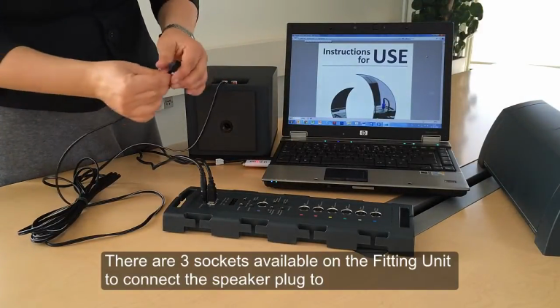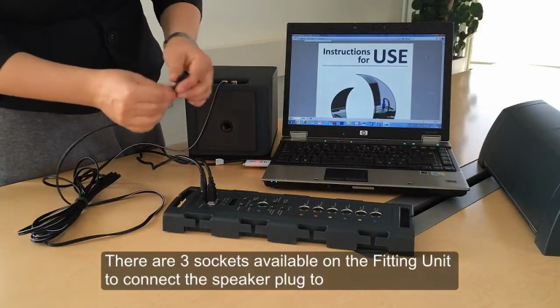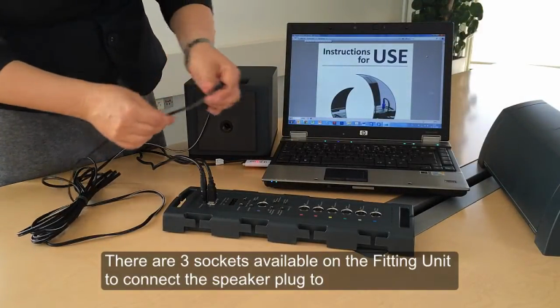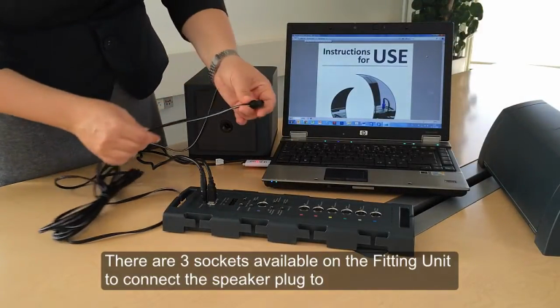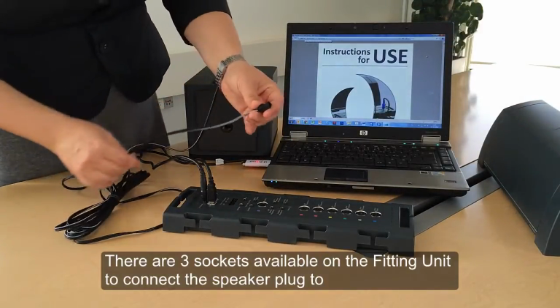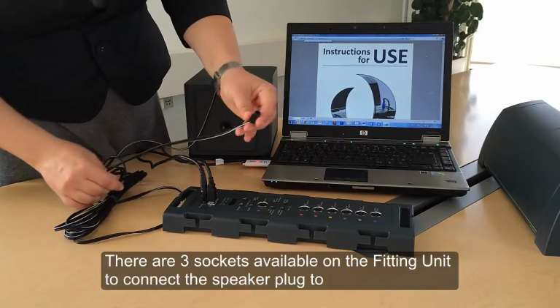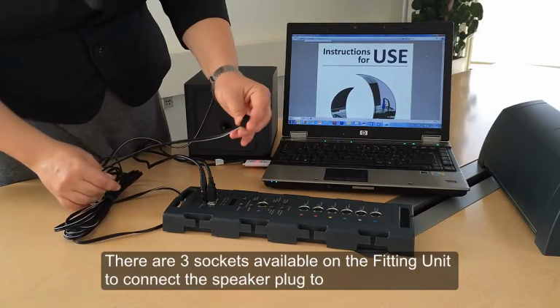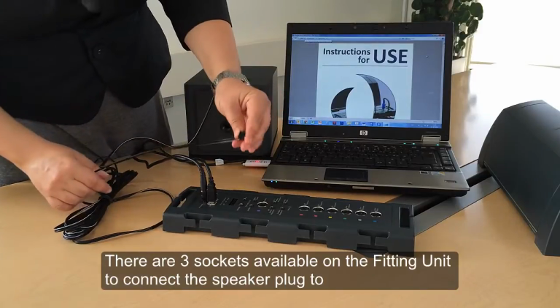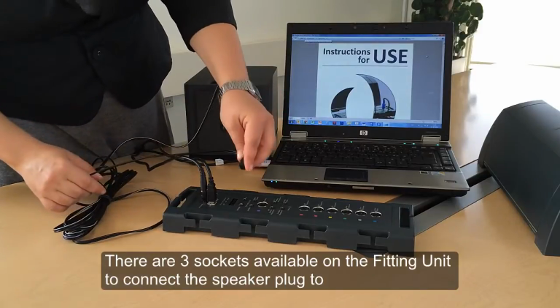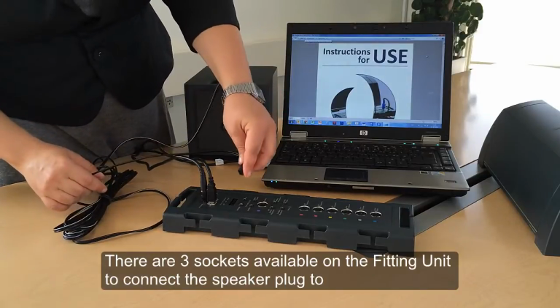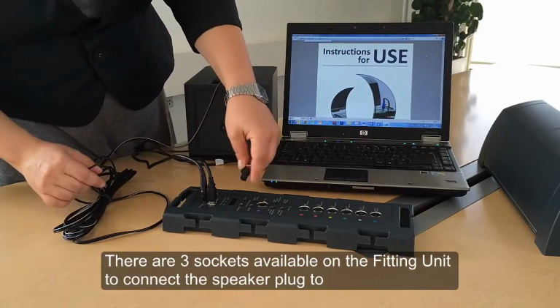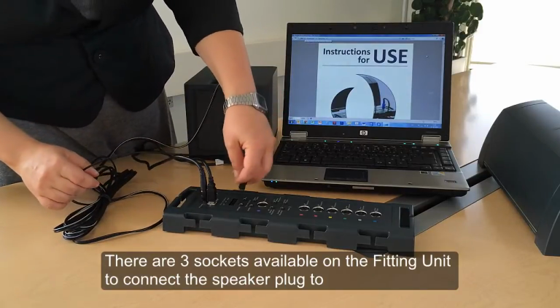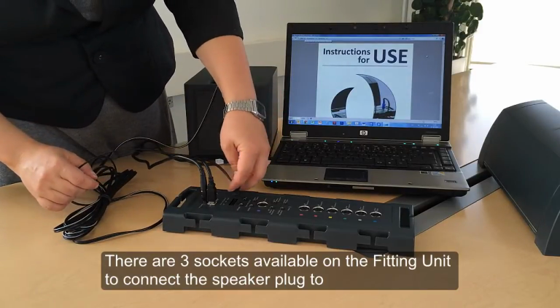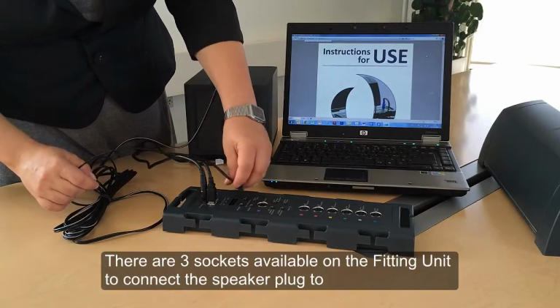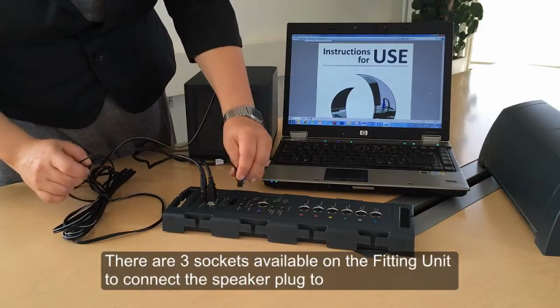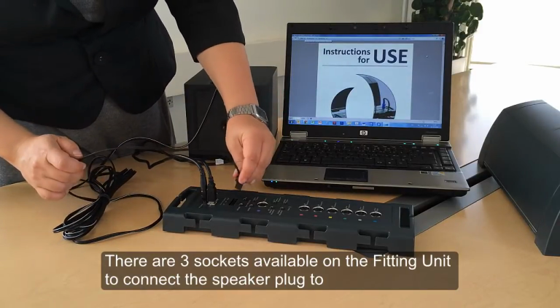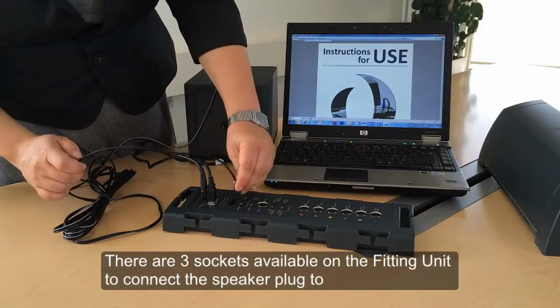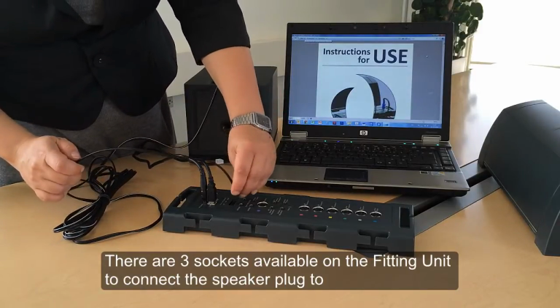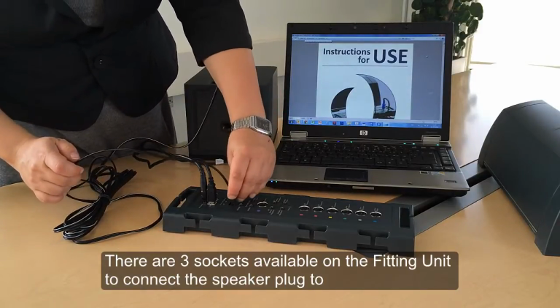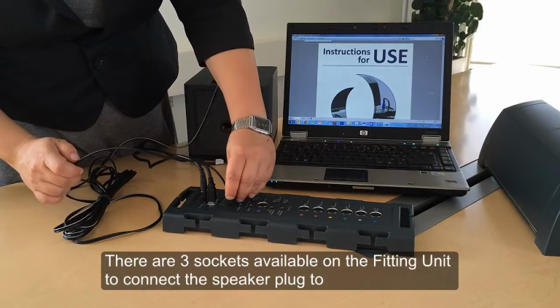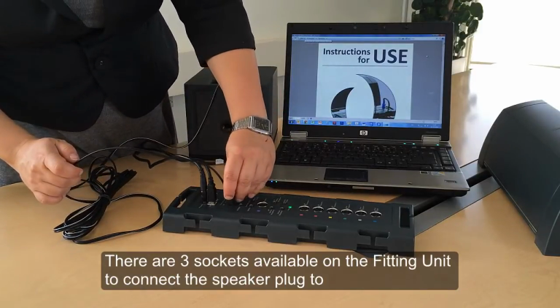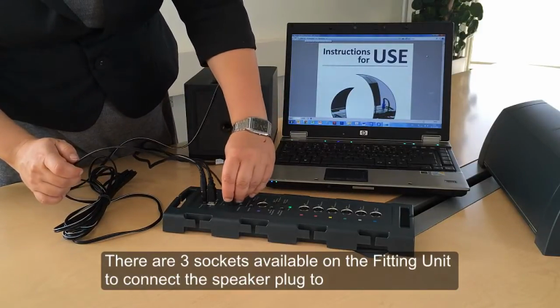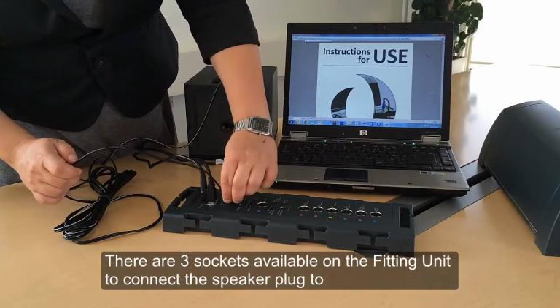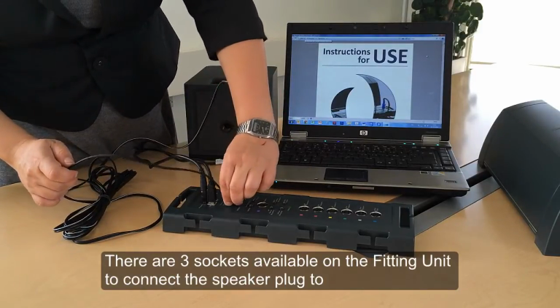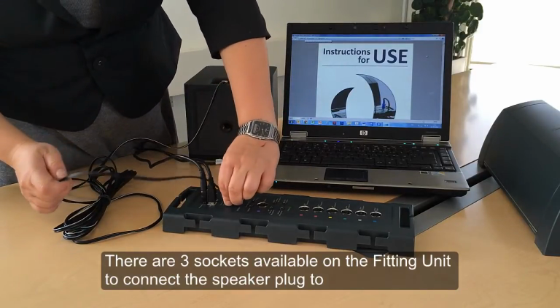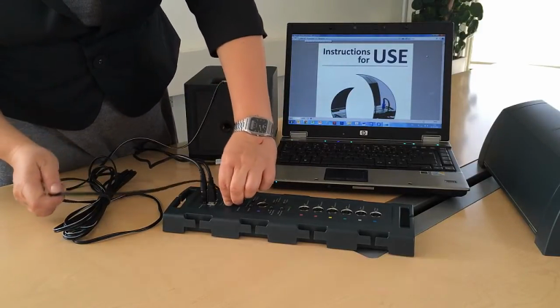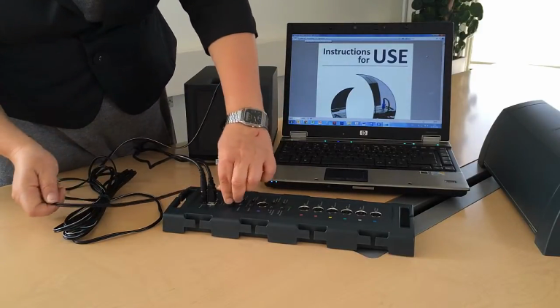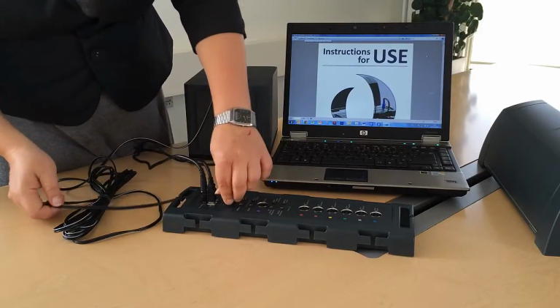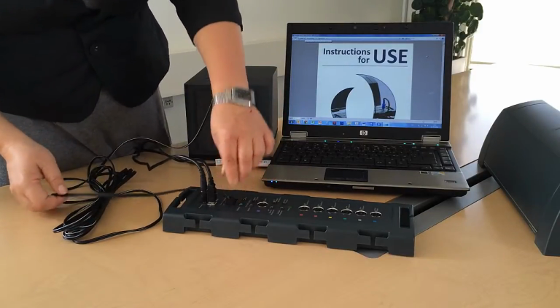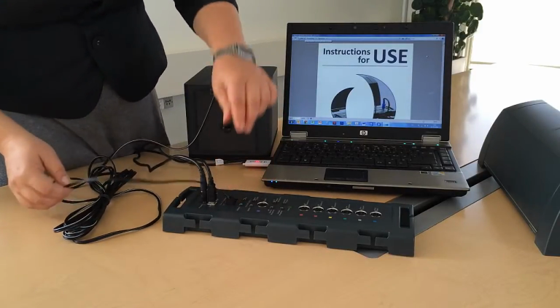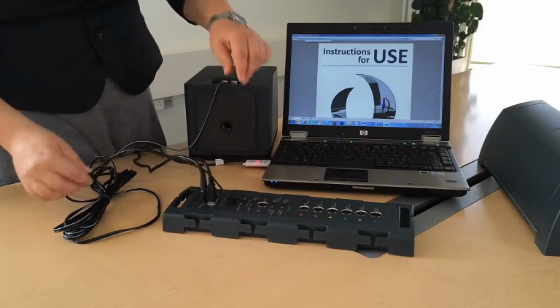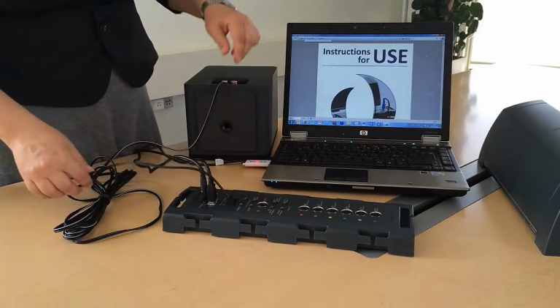The speaker cable can be plugged into any of the three speaker inlets for up to three field speakers on the fitting unit.